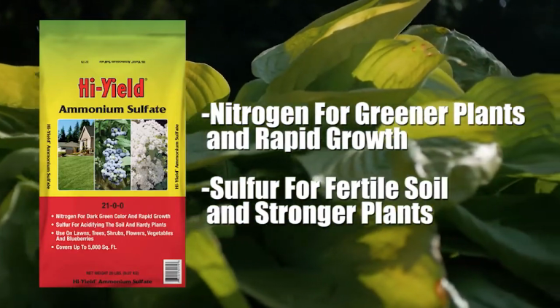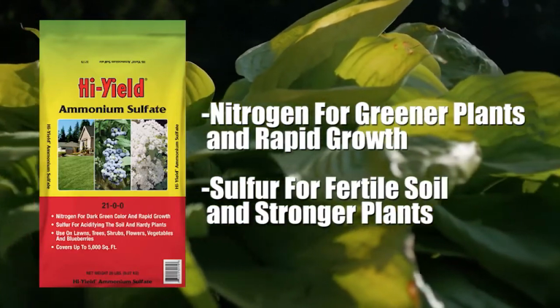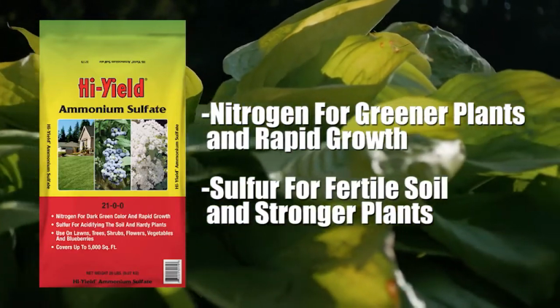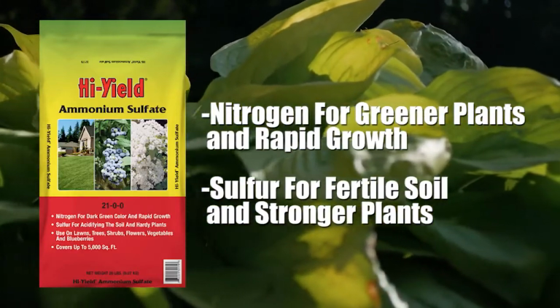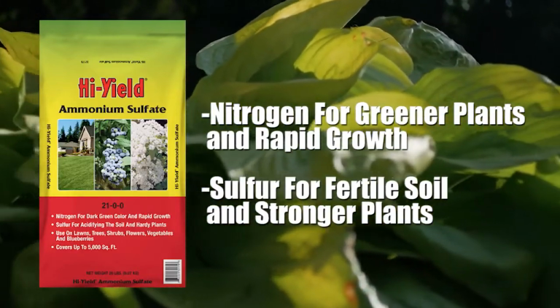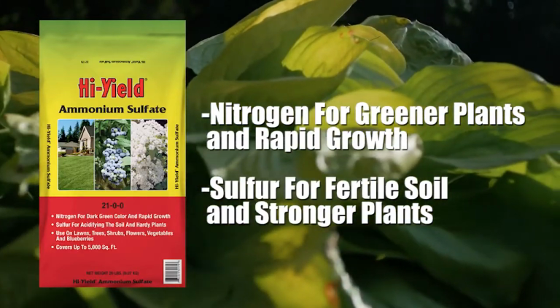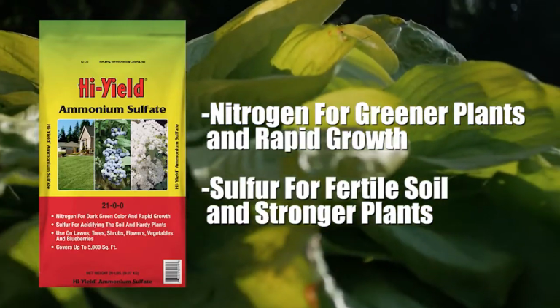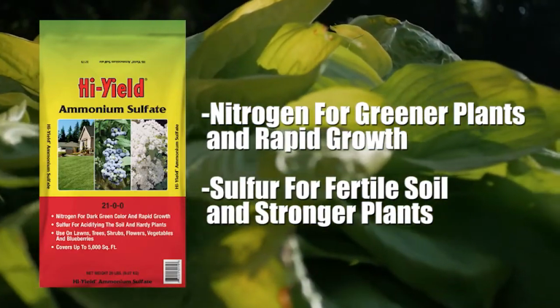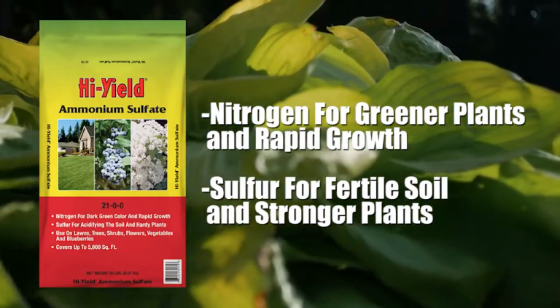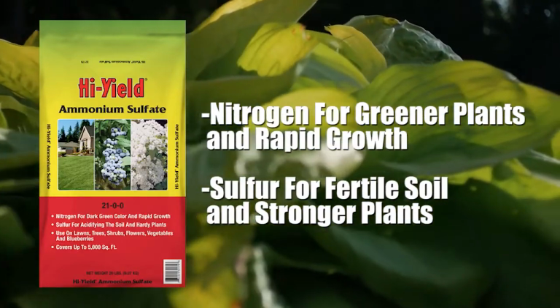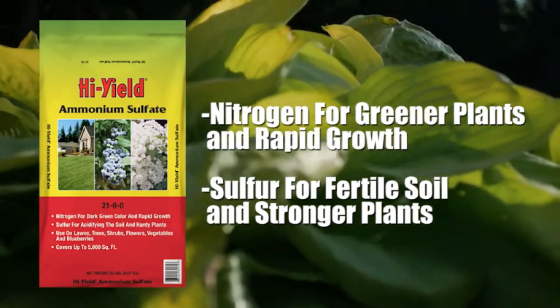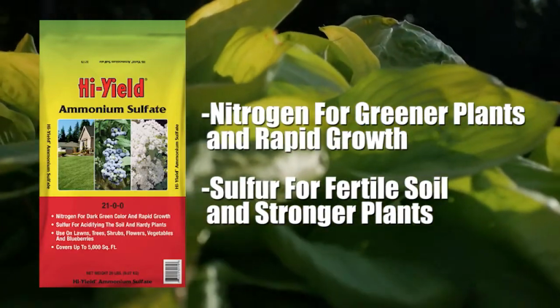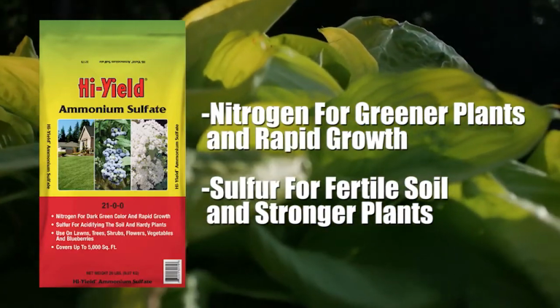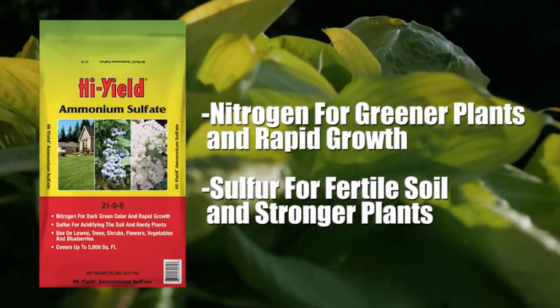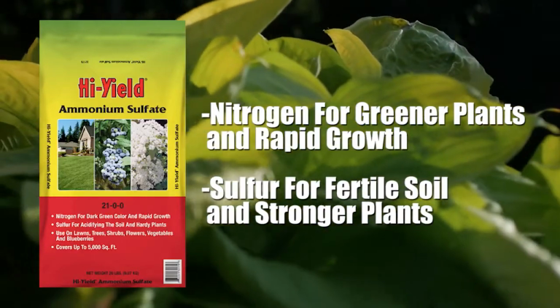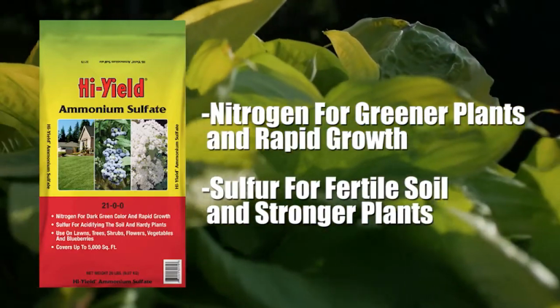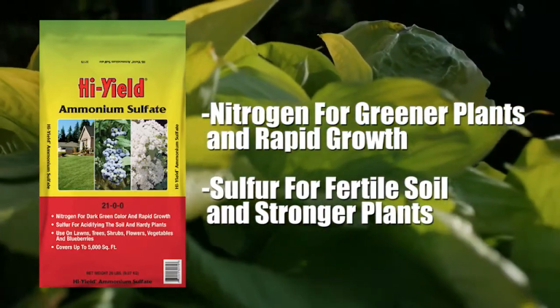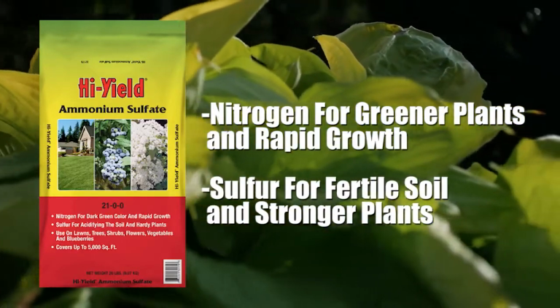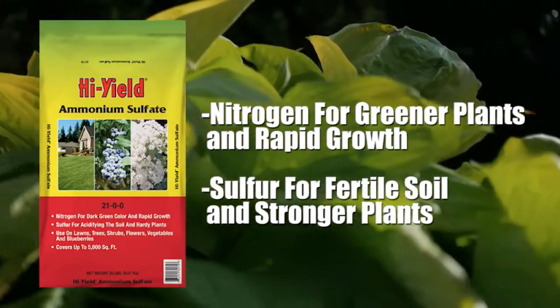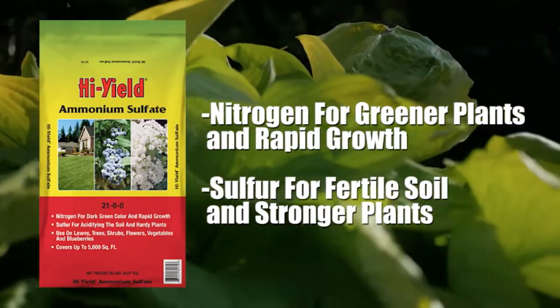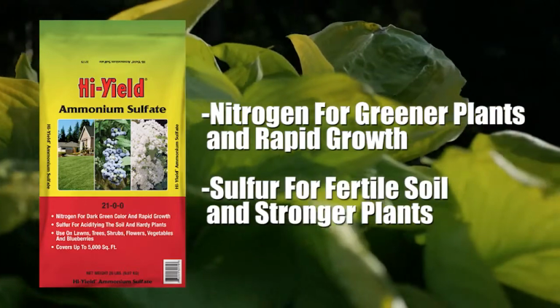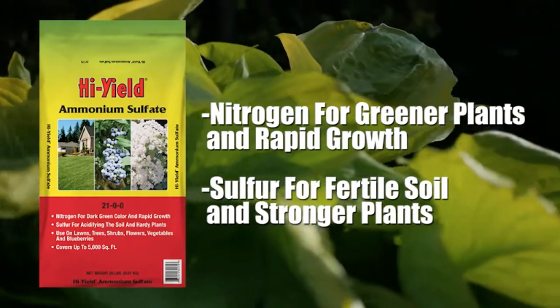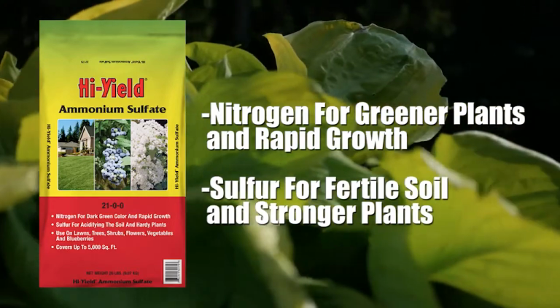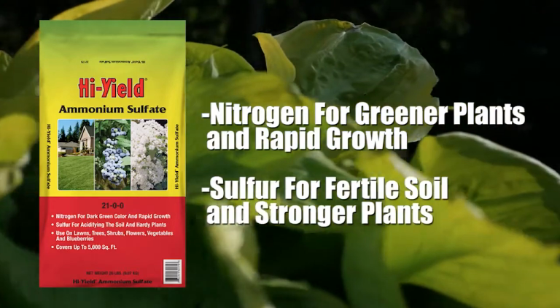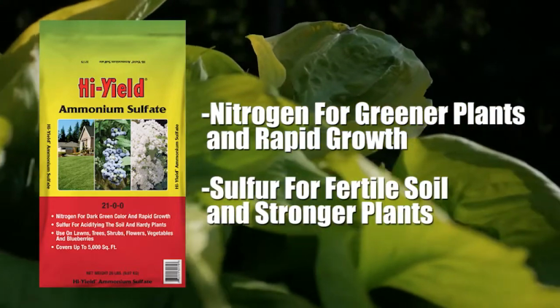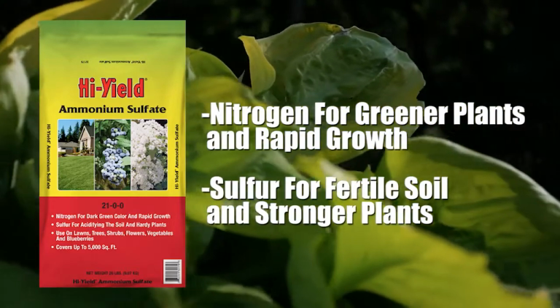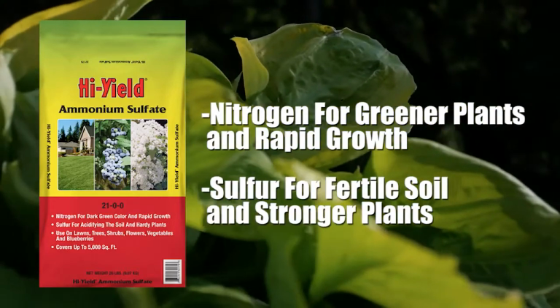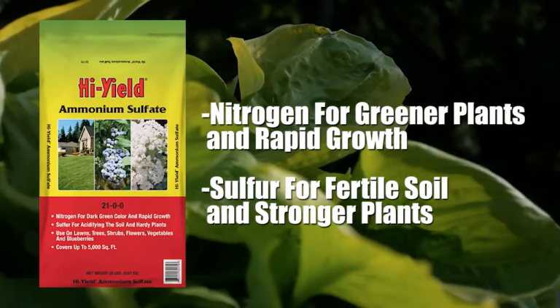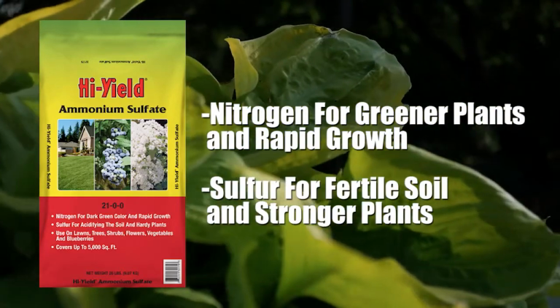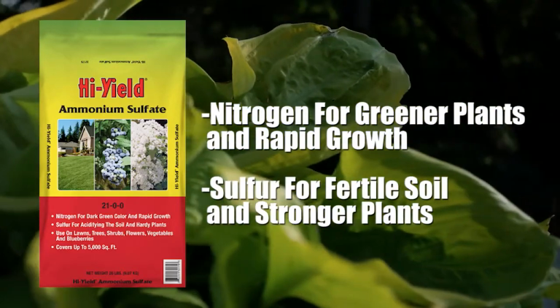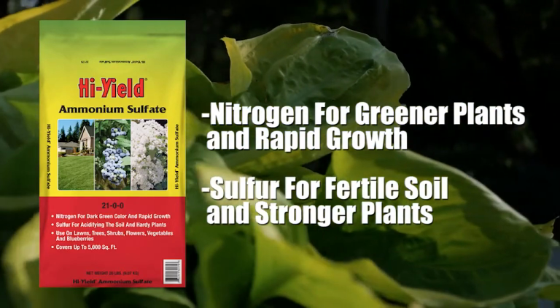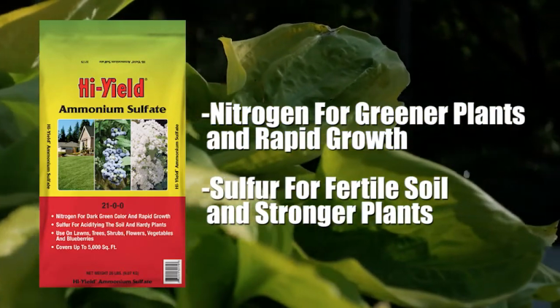Sulfur, an essential element of soil fertility, helps to acidify the soil and promotes stronger plant growth.